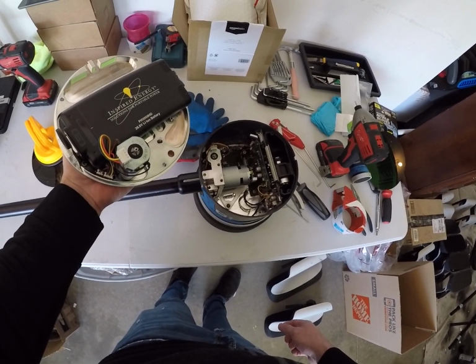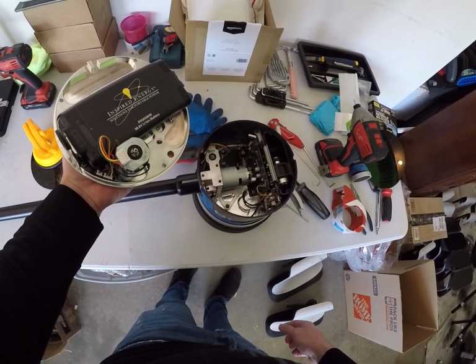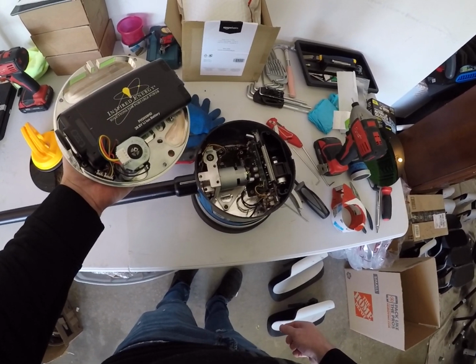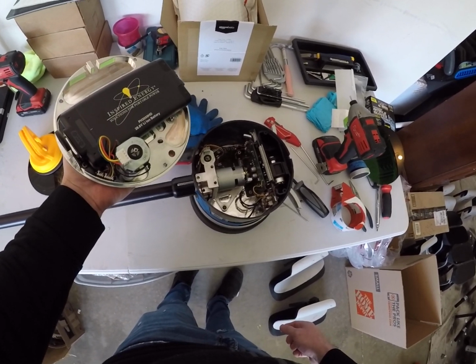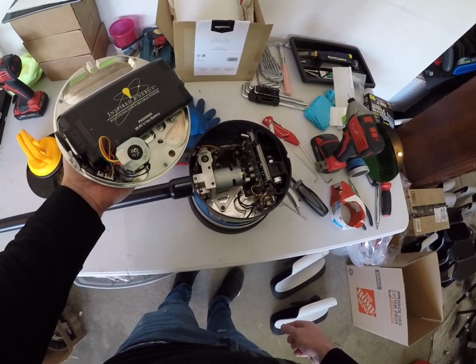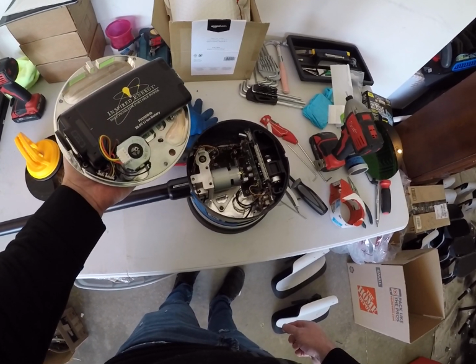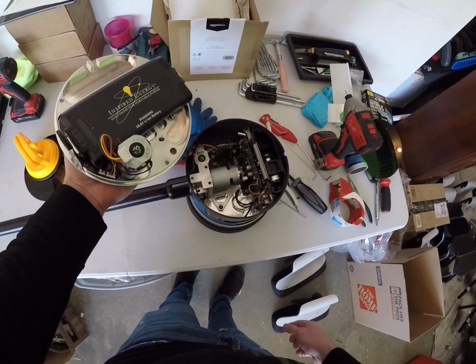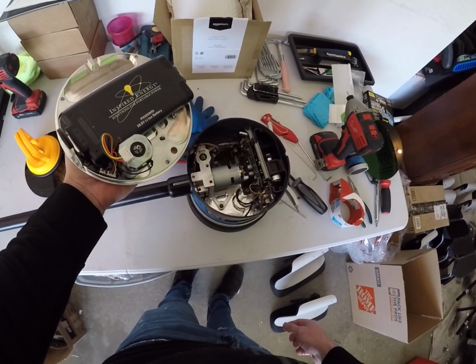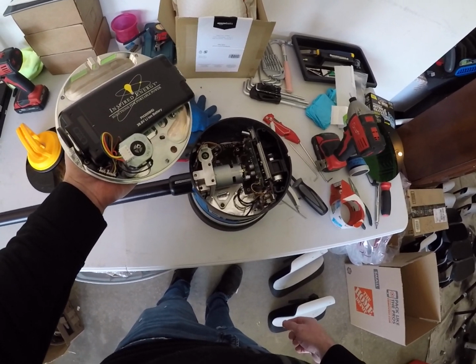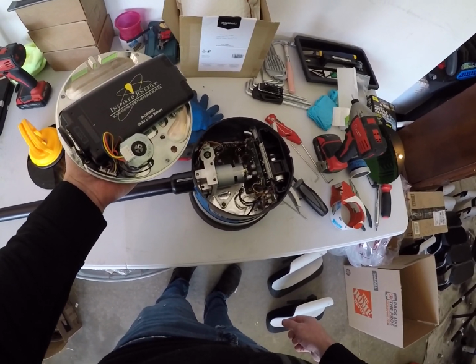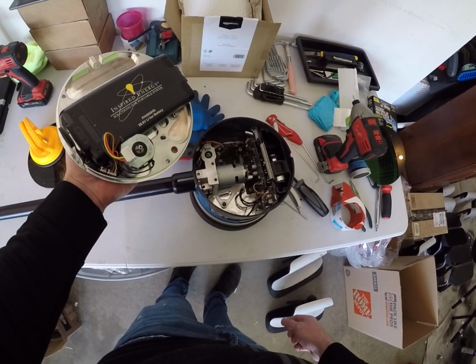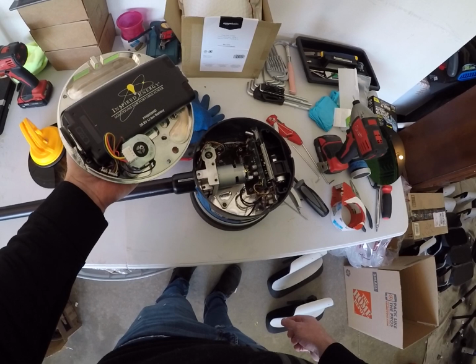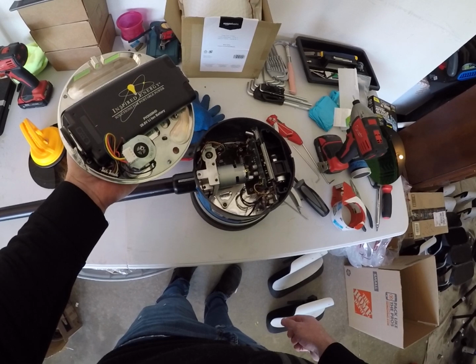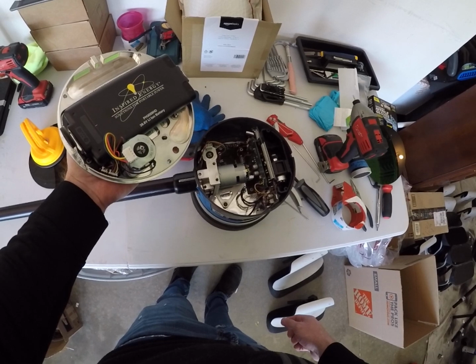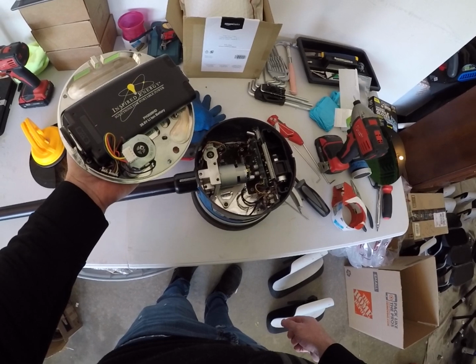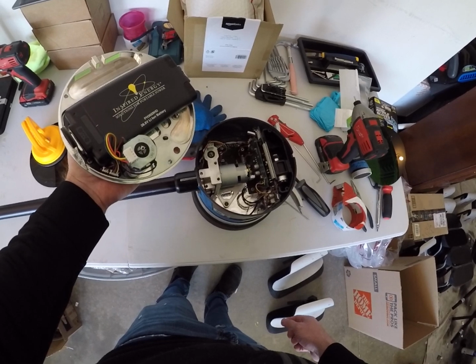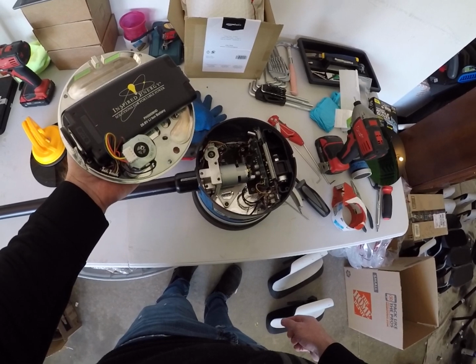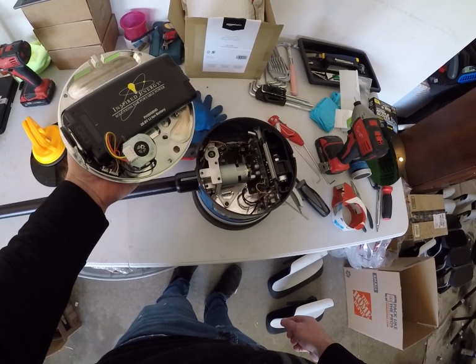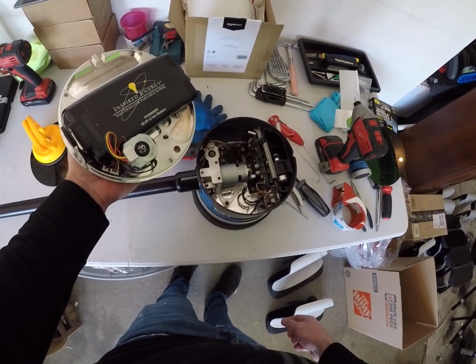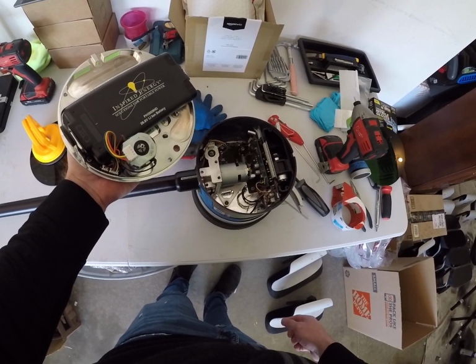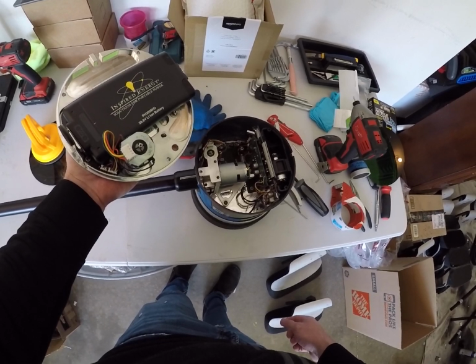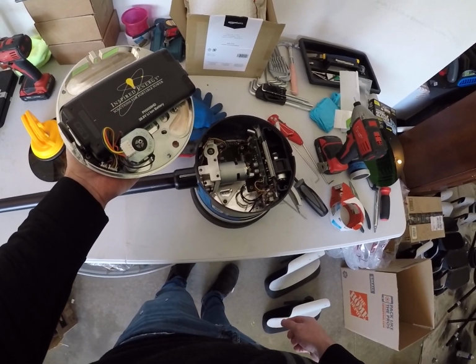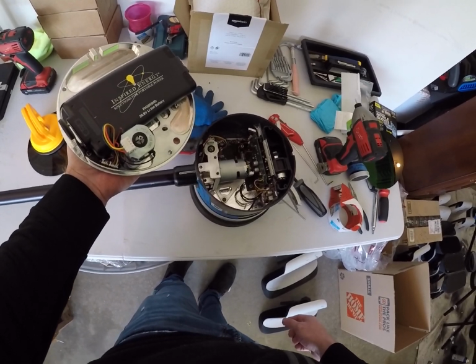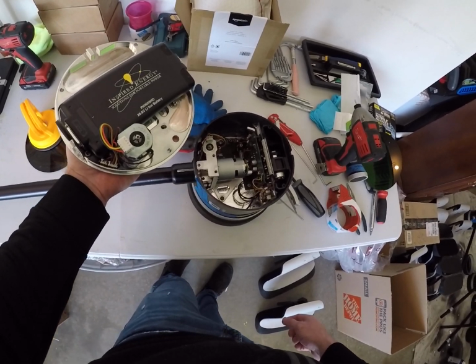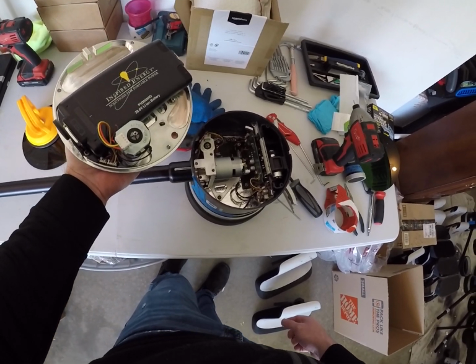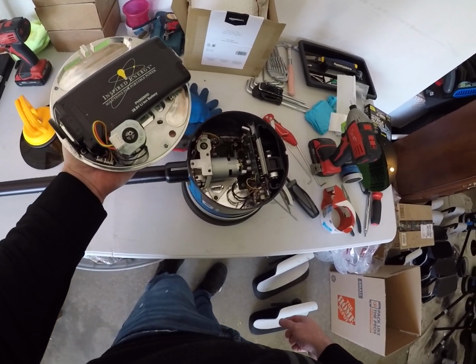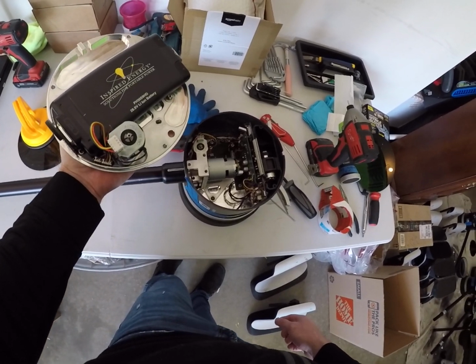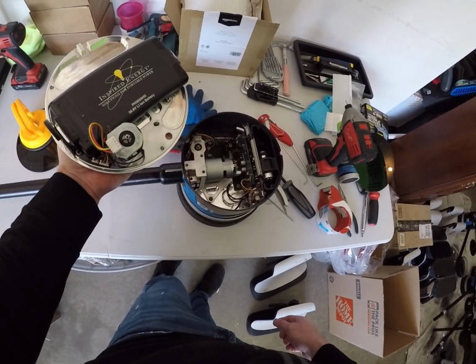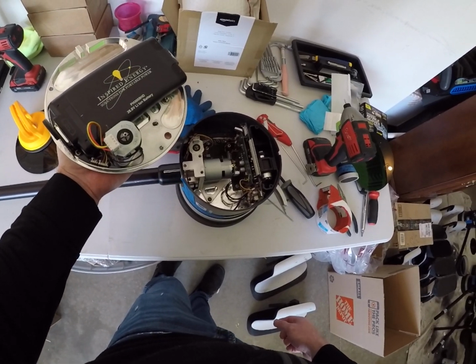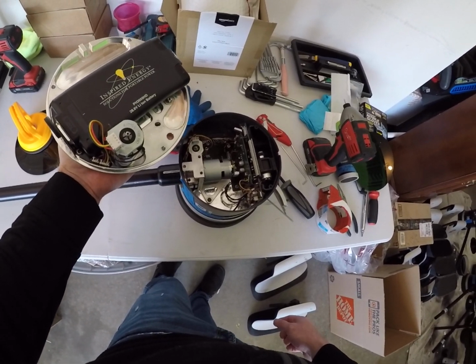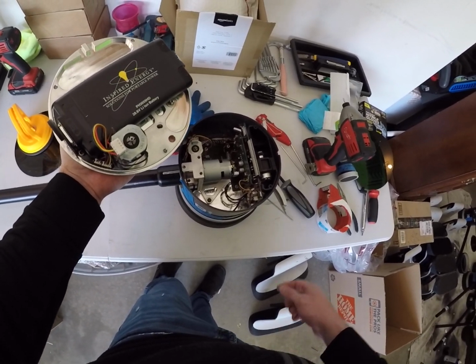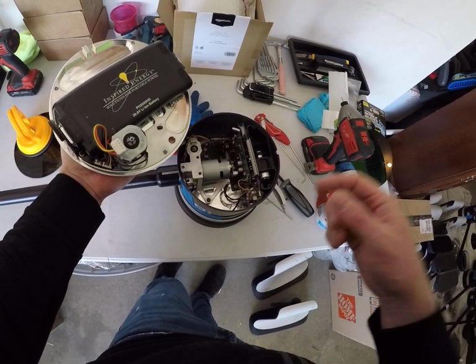I might make a couple more videos if people find this useful, but that's how you replace a battery on a Double One robot.